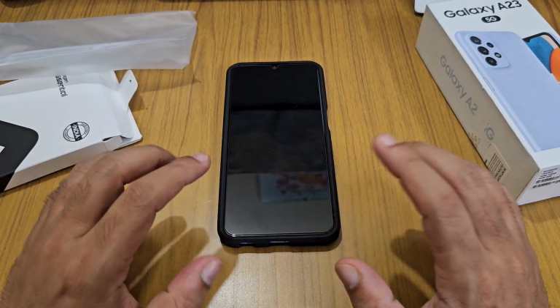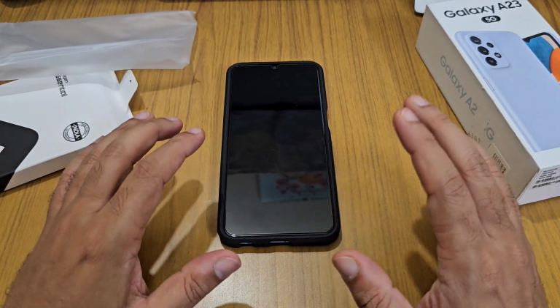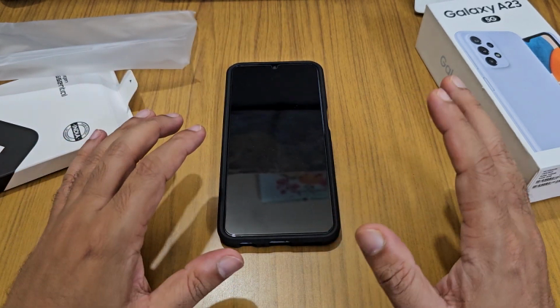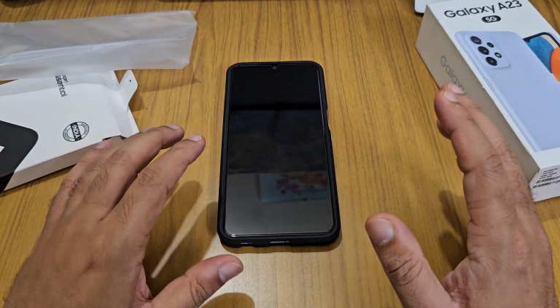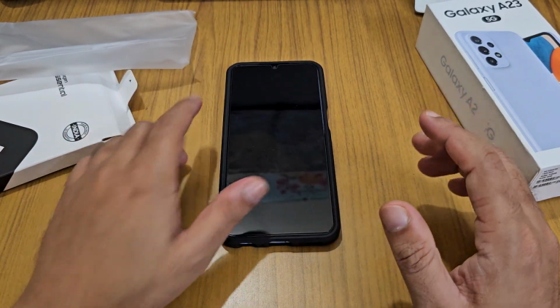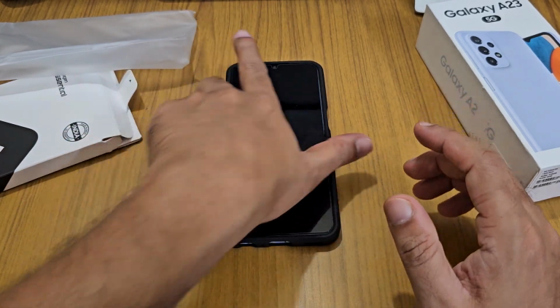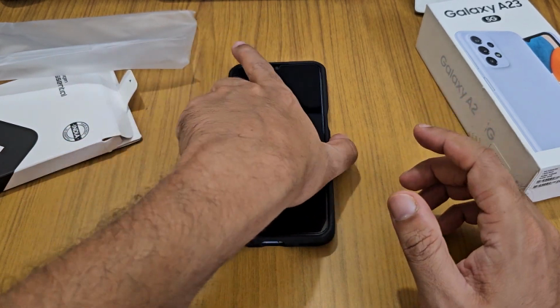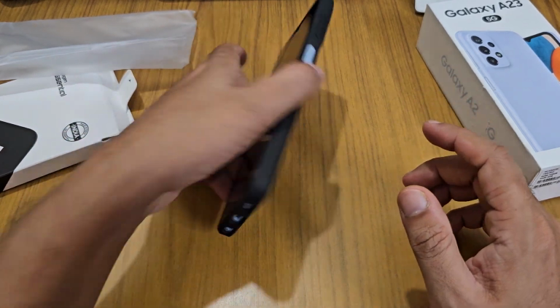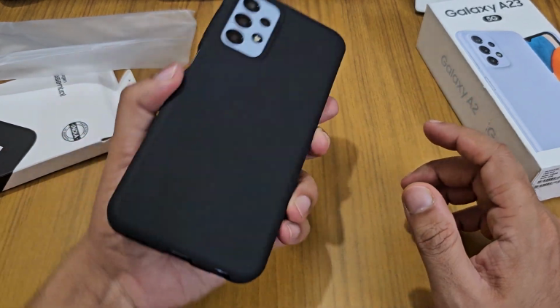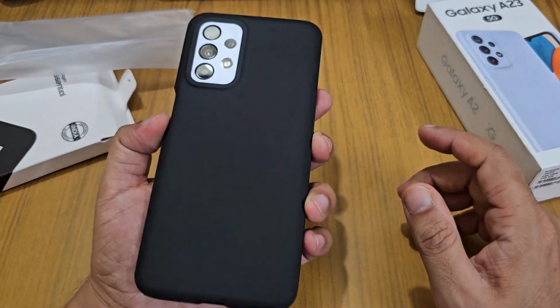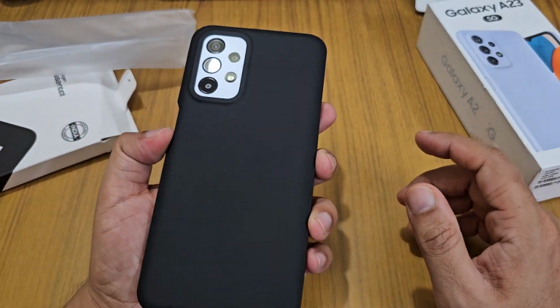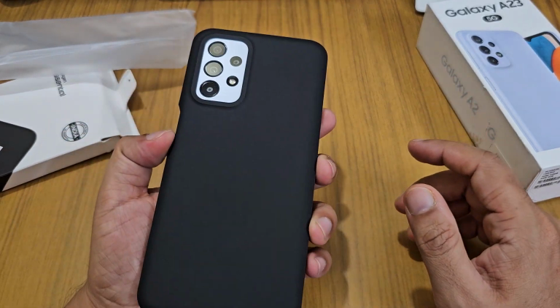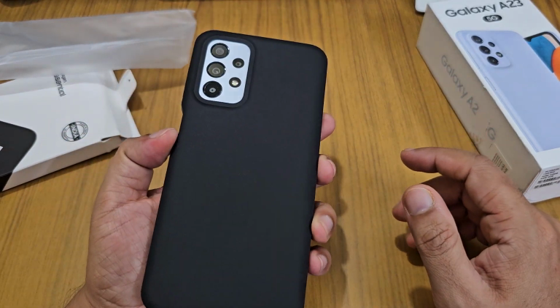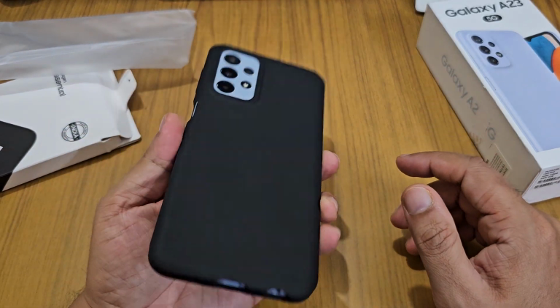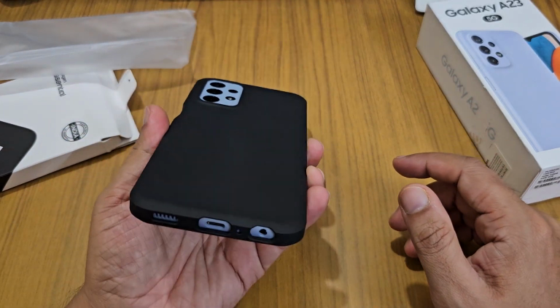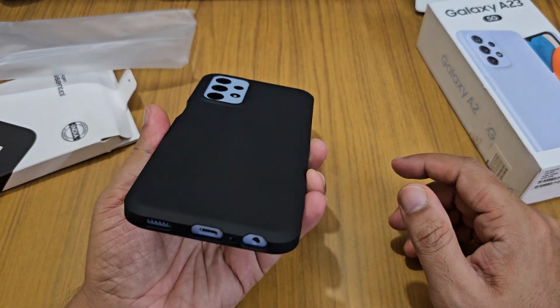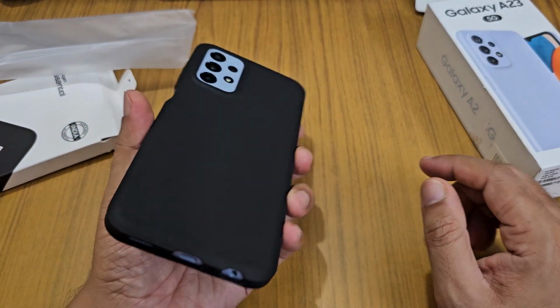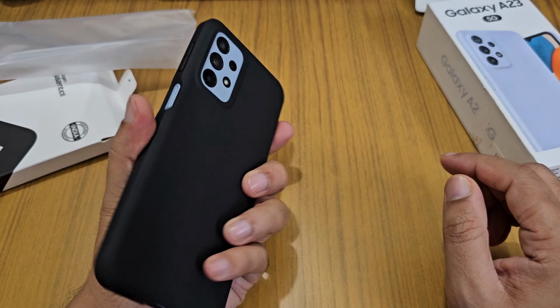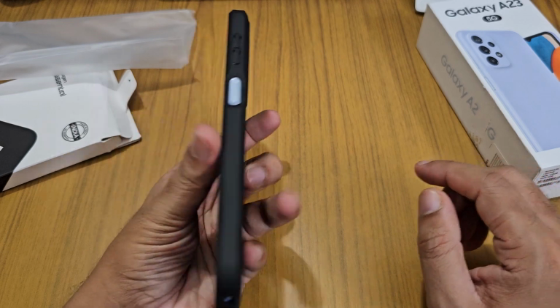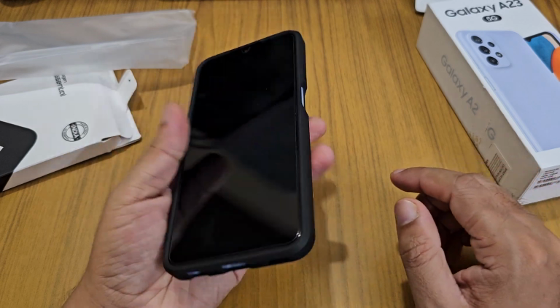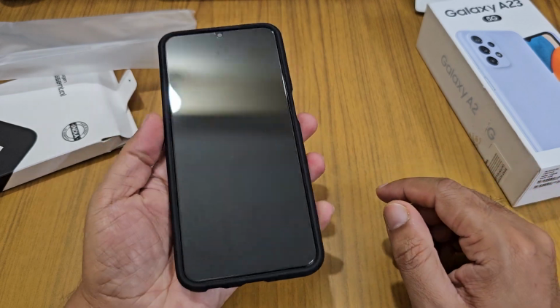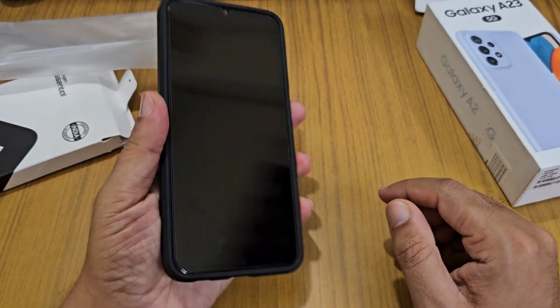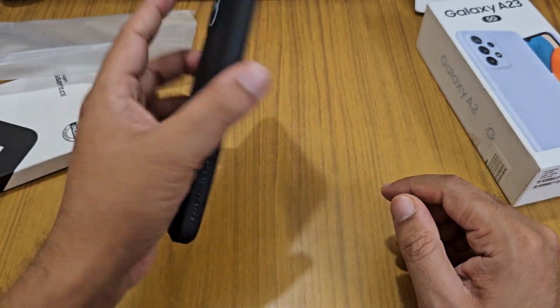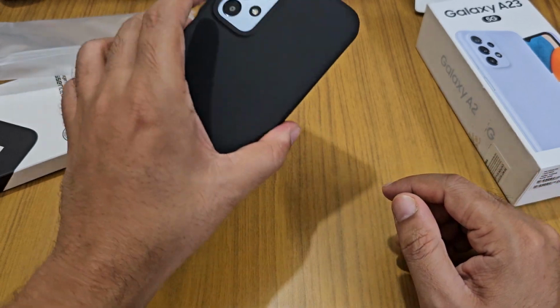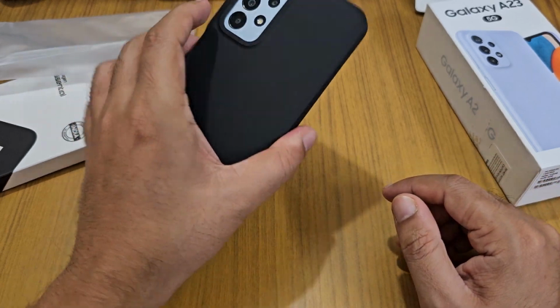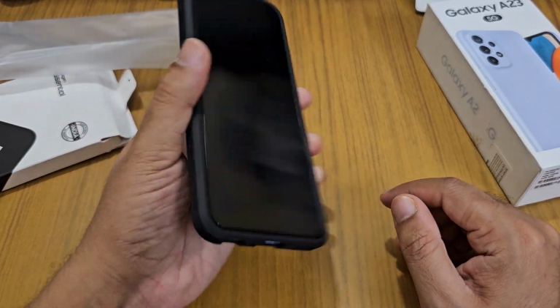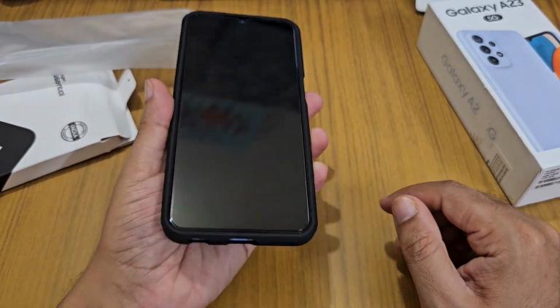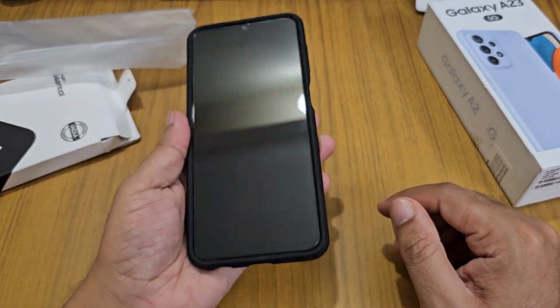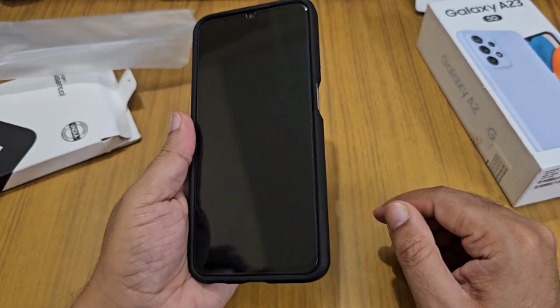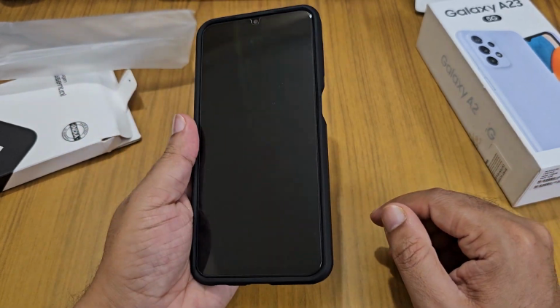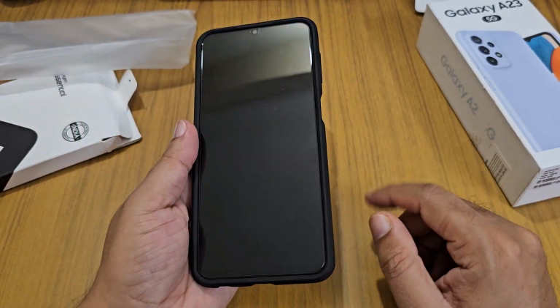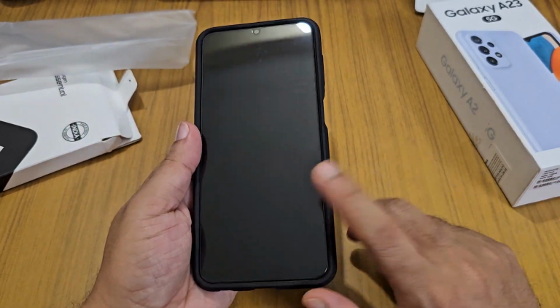With the raised lip, if you put the phone face down, it wobbles a little bit, but not that much — it's fine. That's about the build and protection.